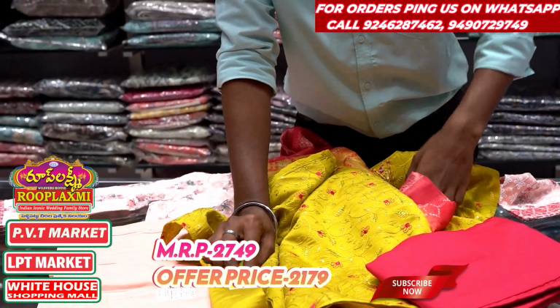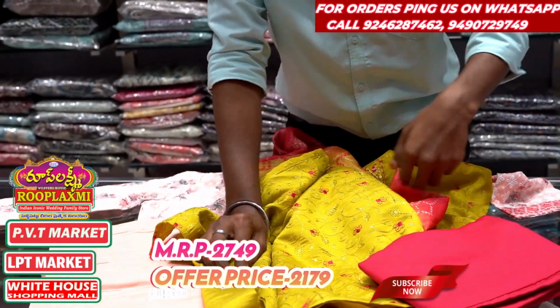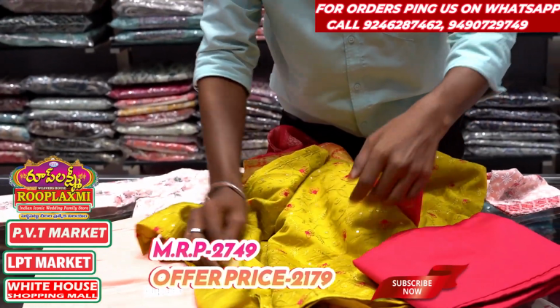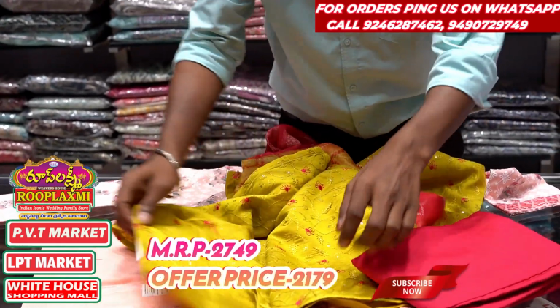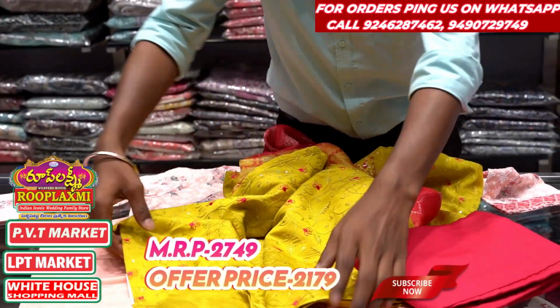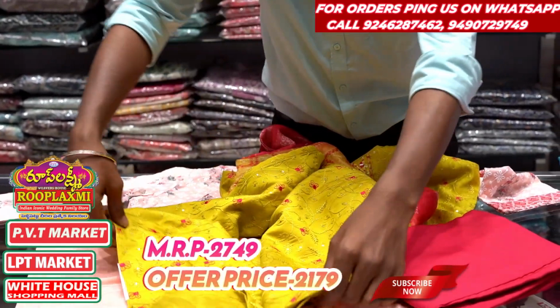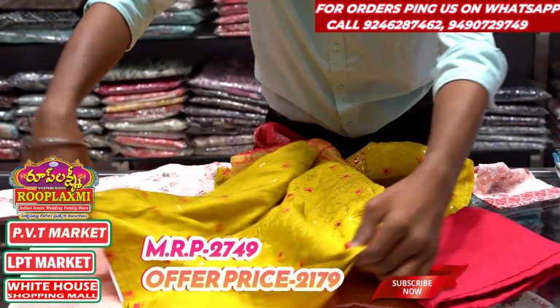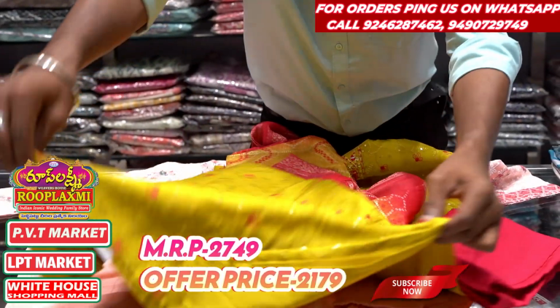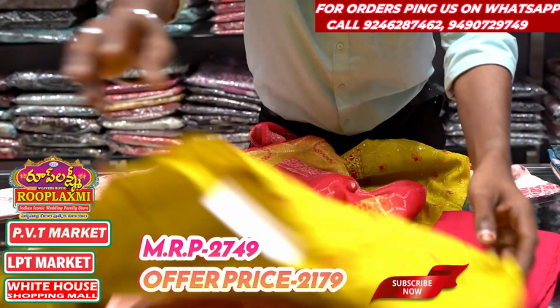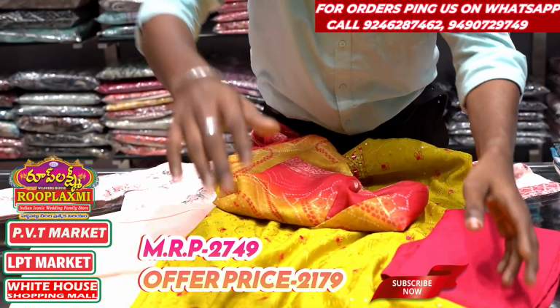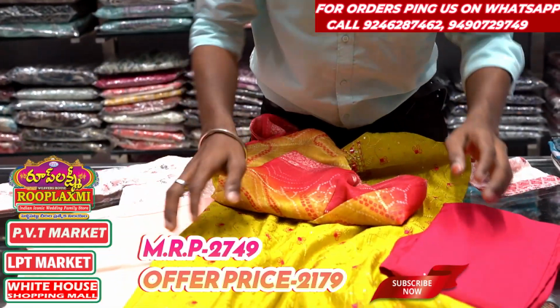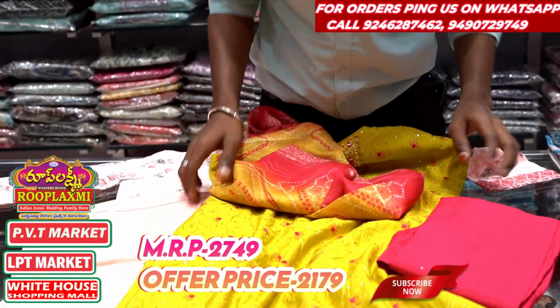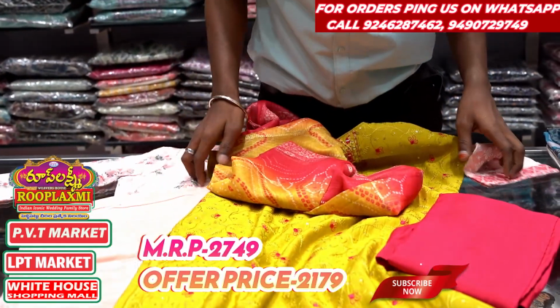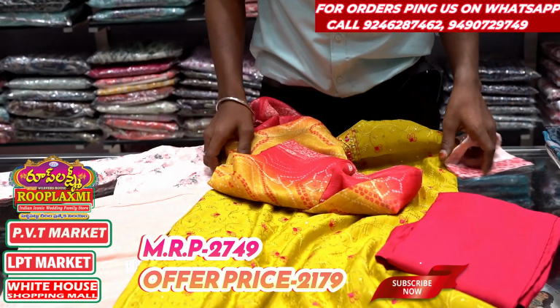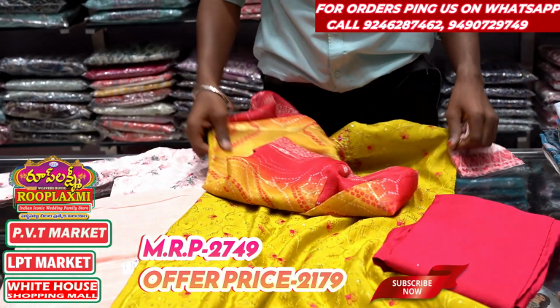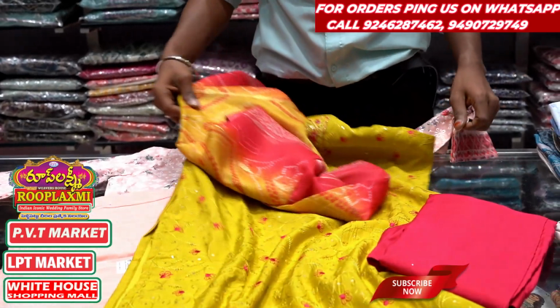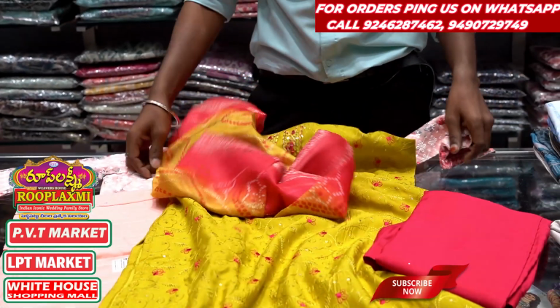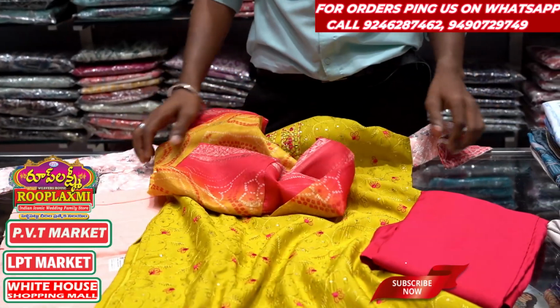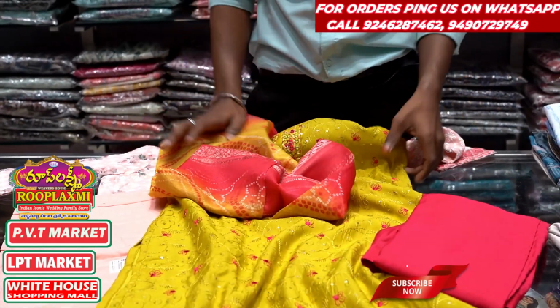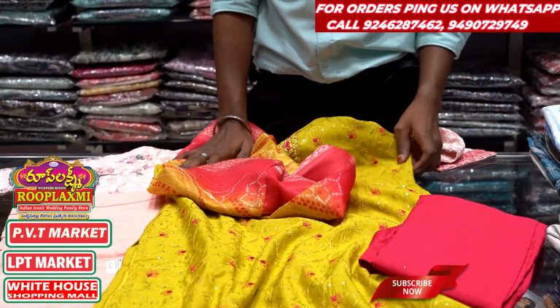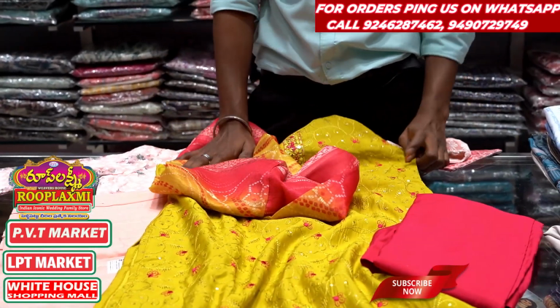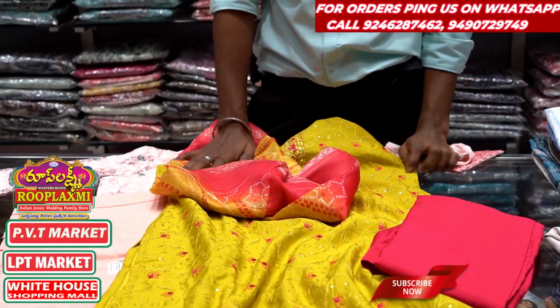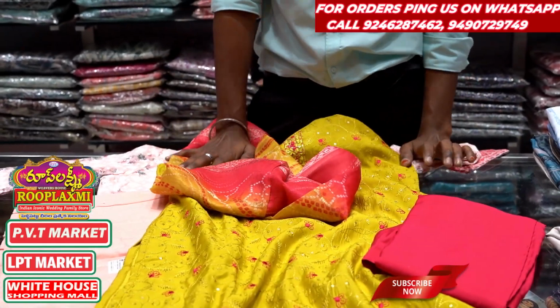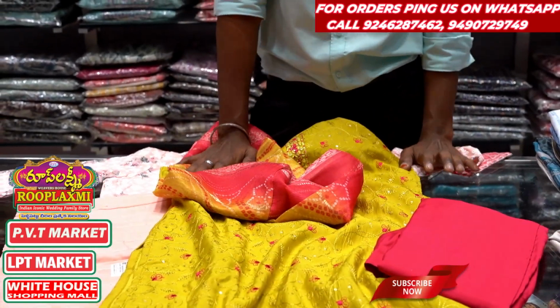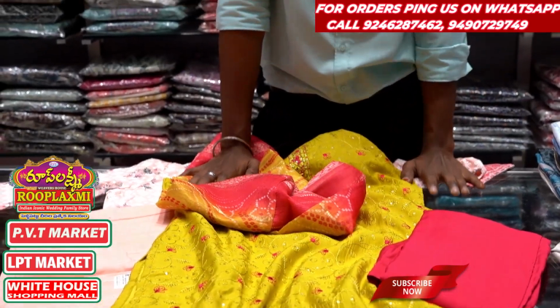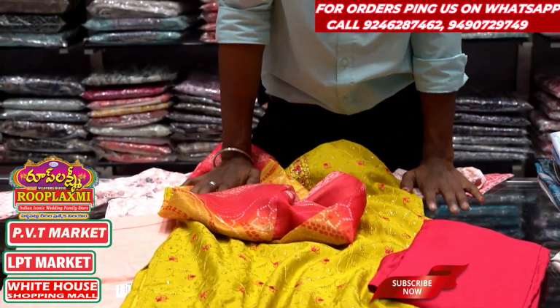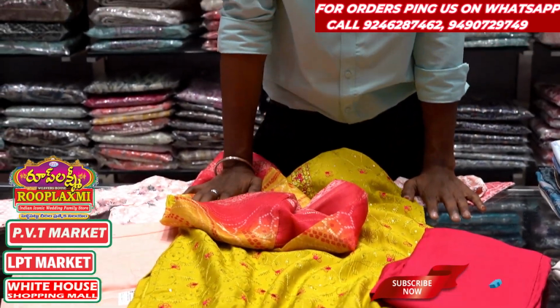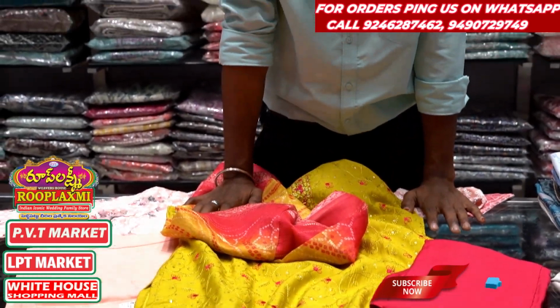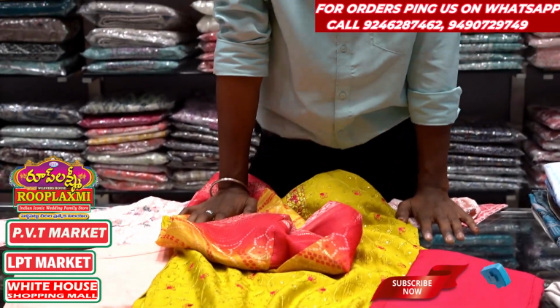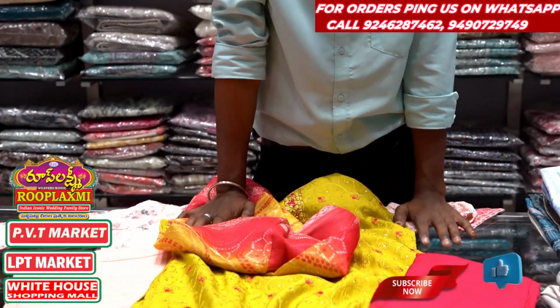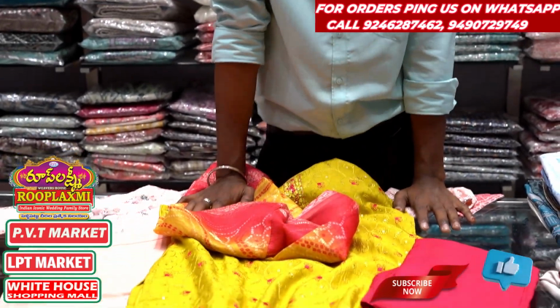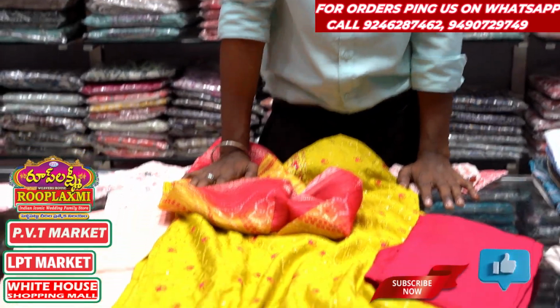The price is only ₹2749. After this, I am going to show it at ₹2179. I will choose the next item.